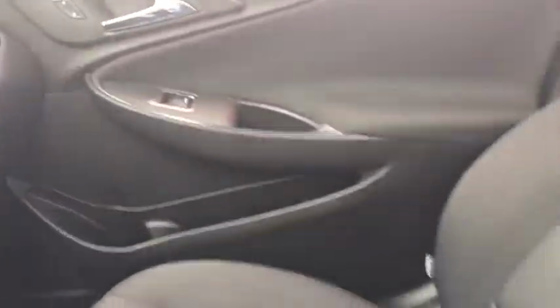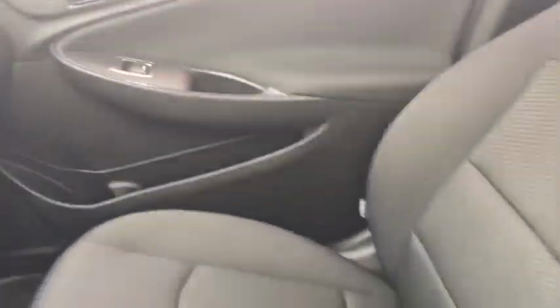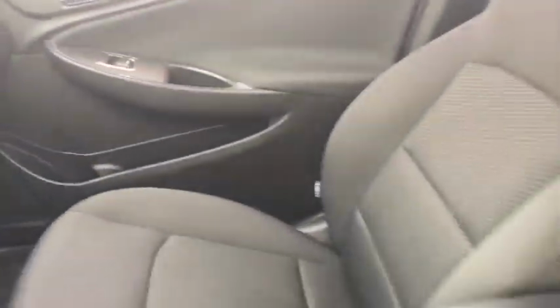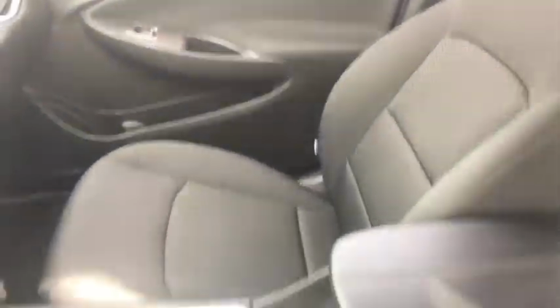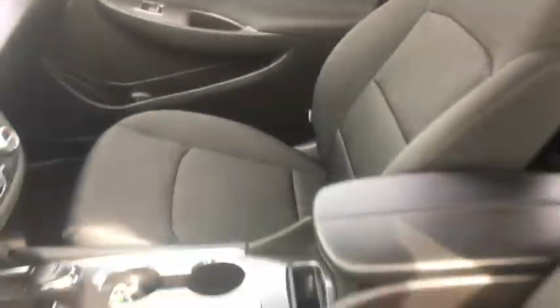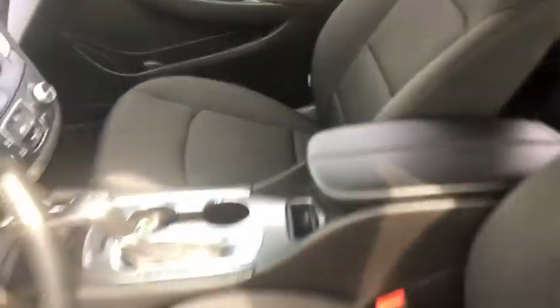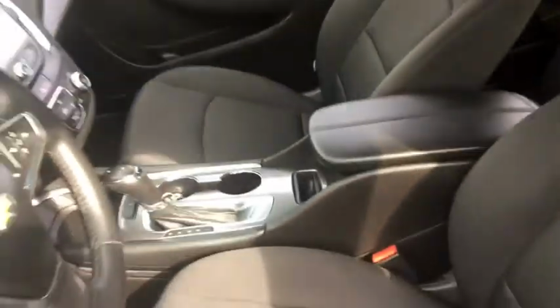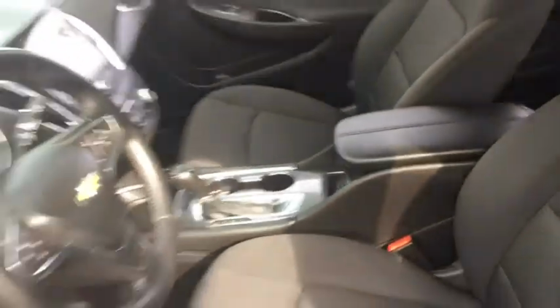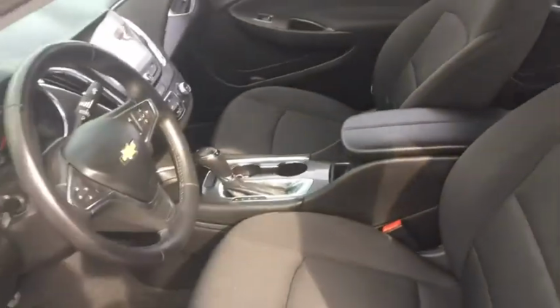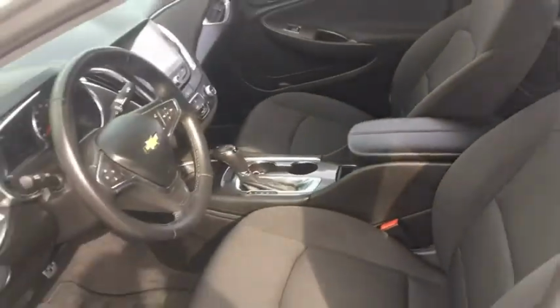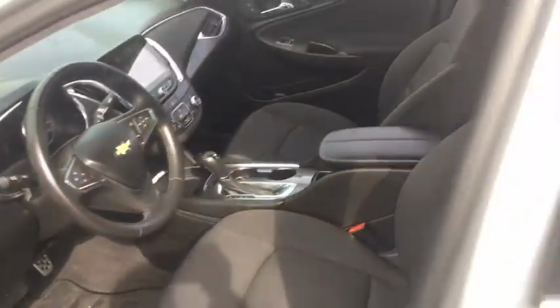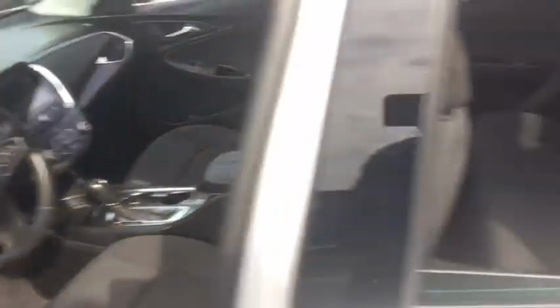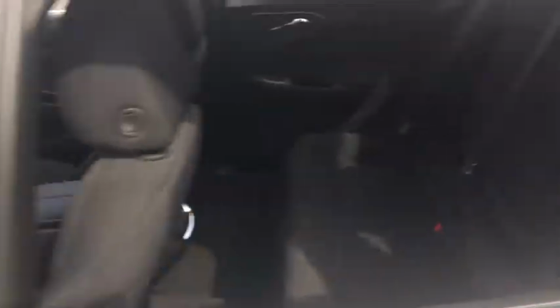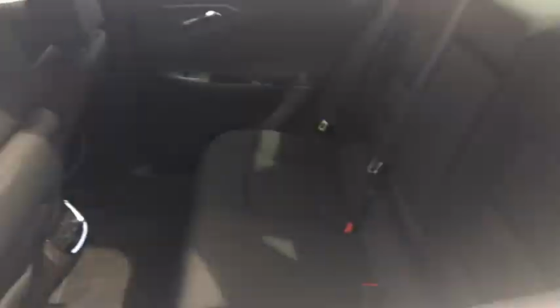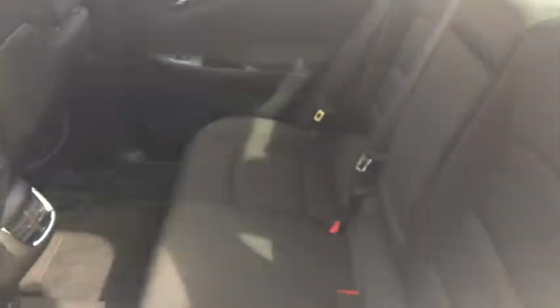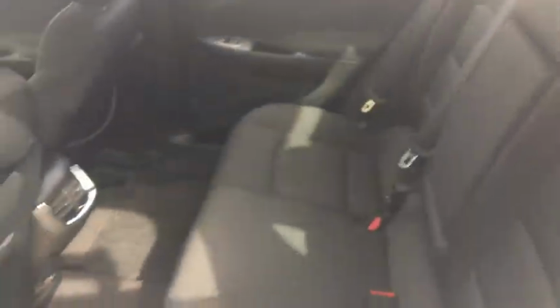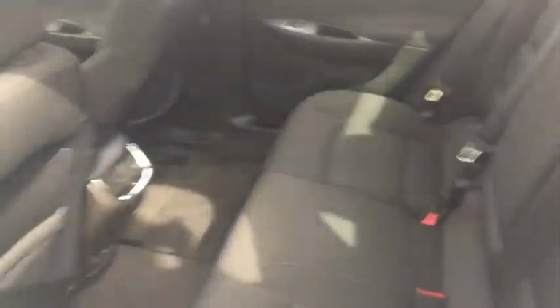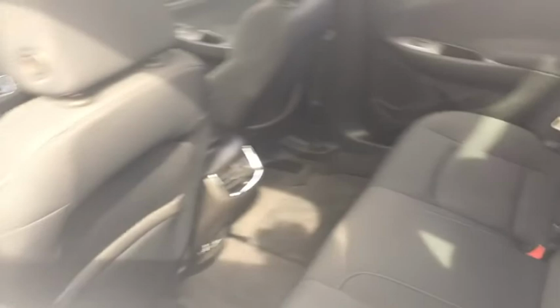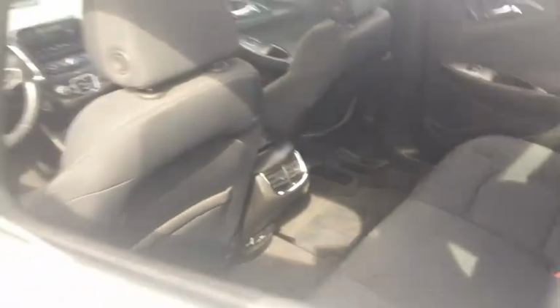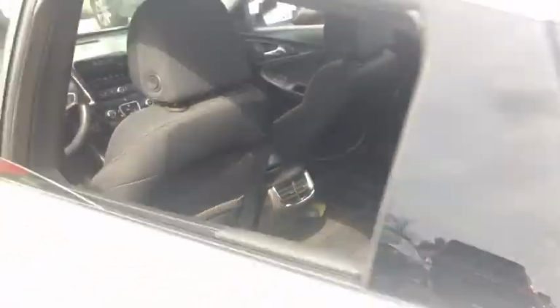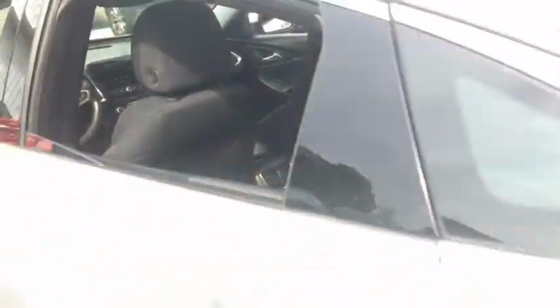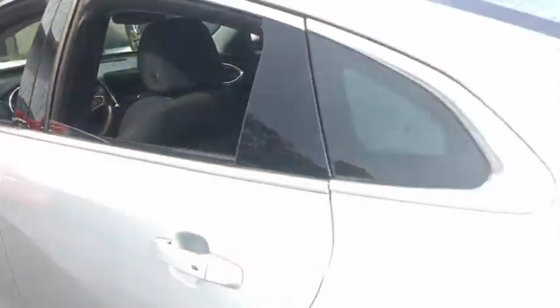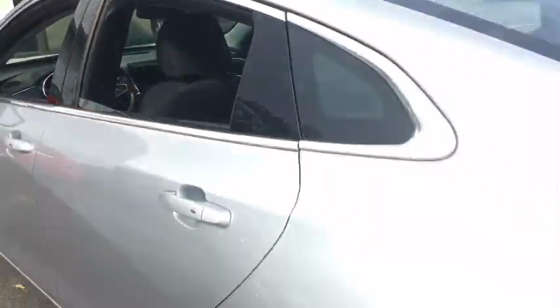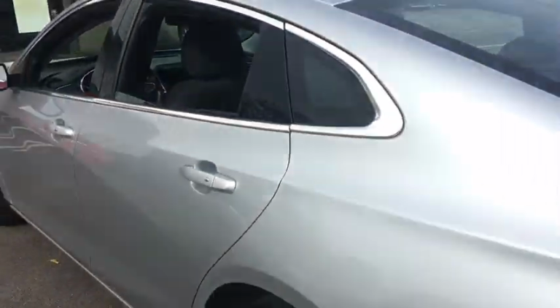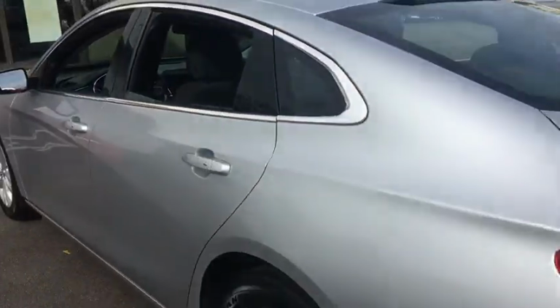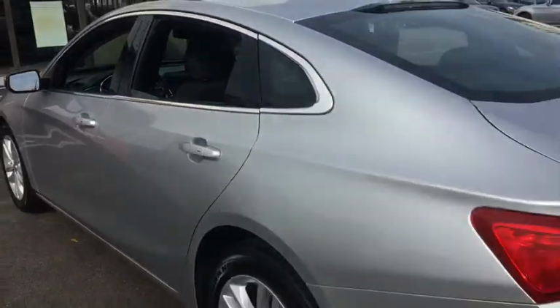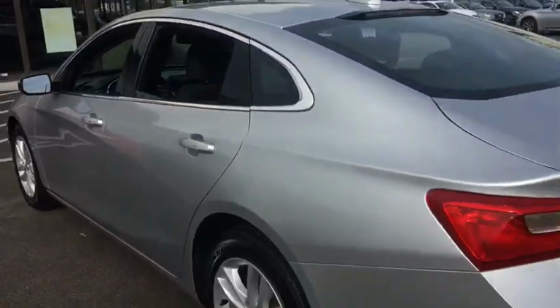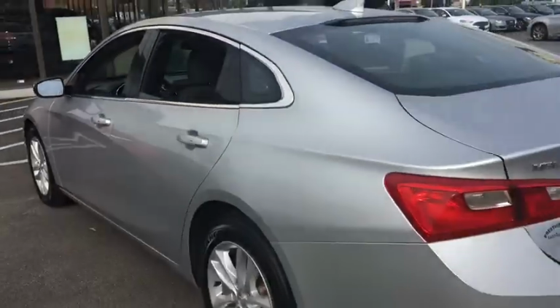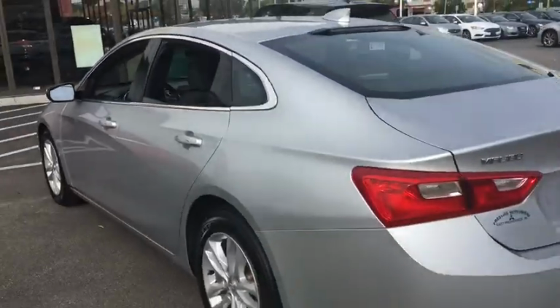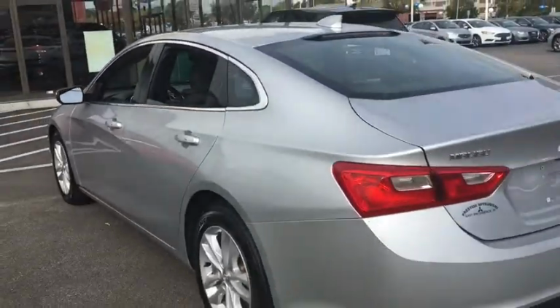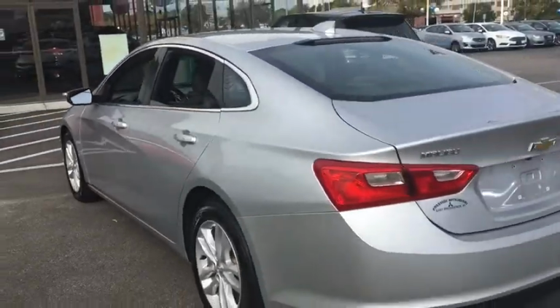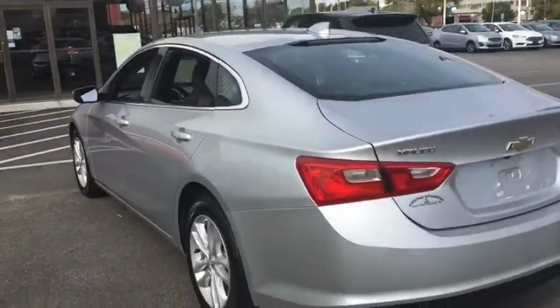This vehicle is CarFax certified one owner and qualifies for the CarFax buy-back guarantee.